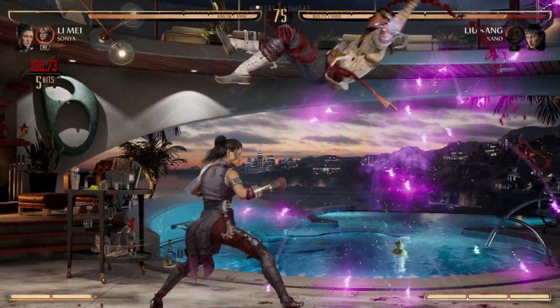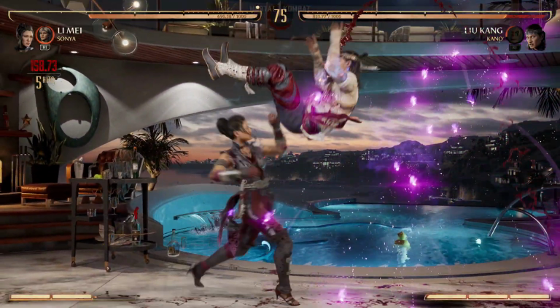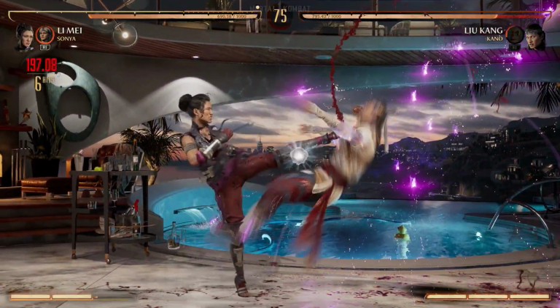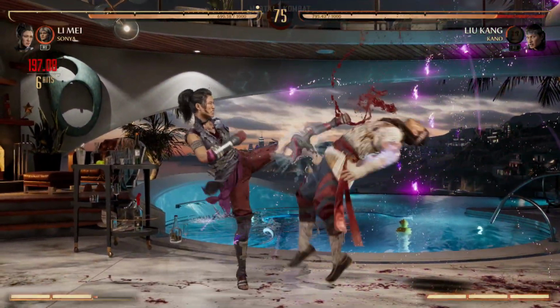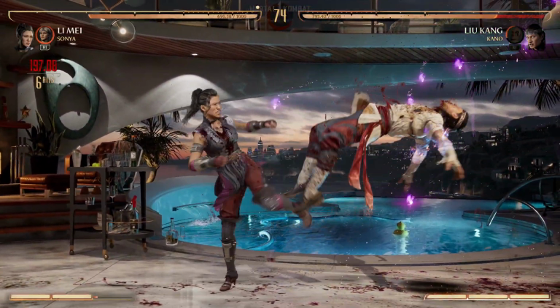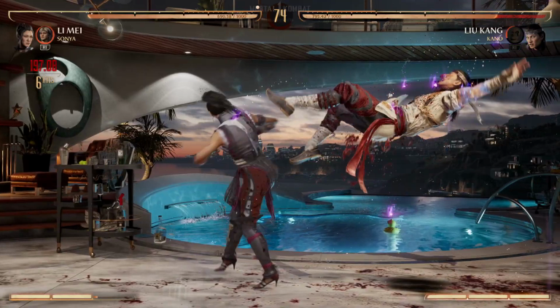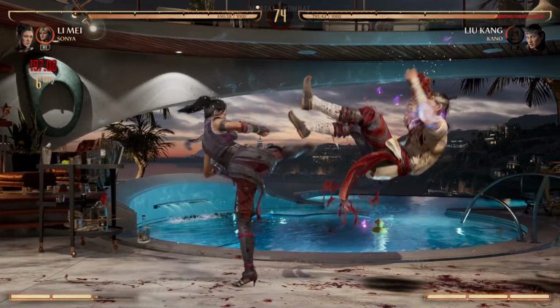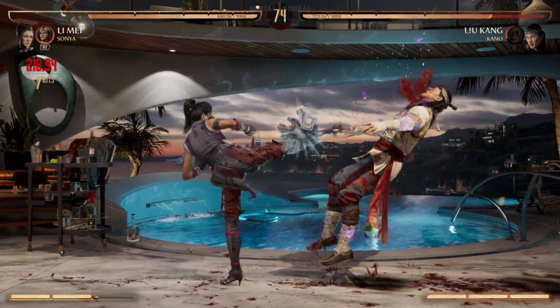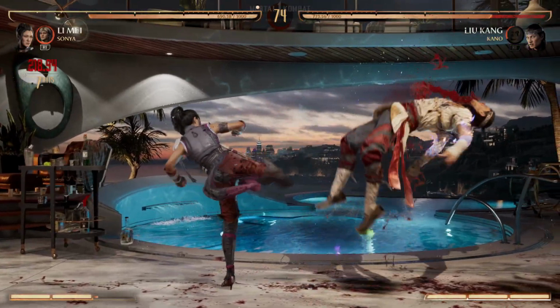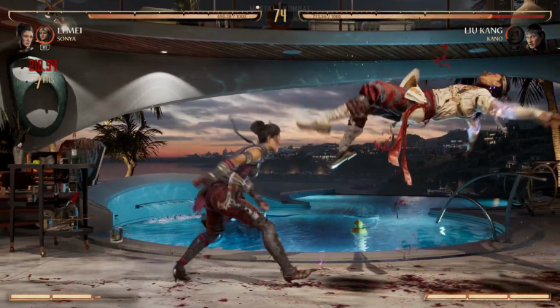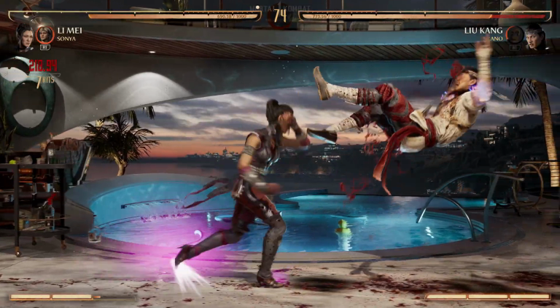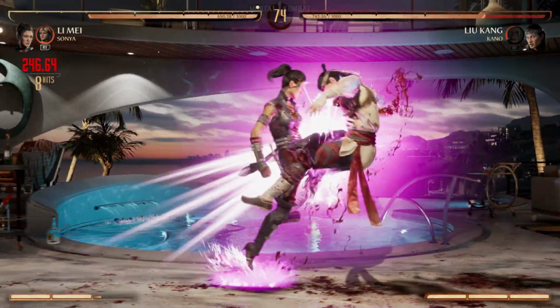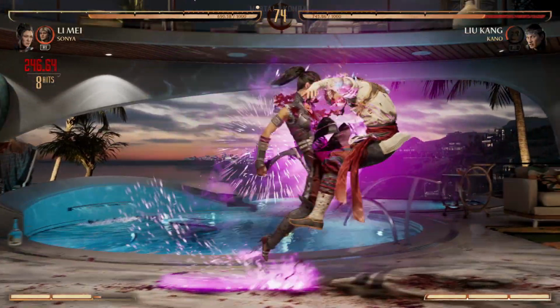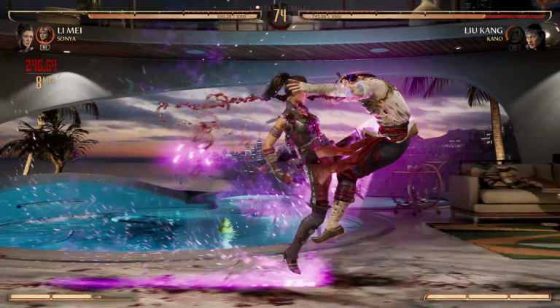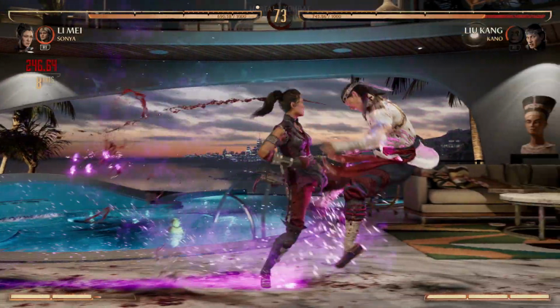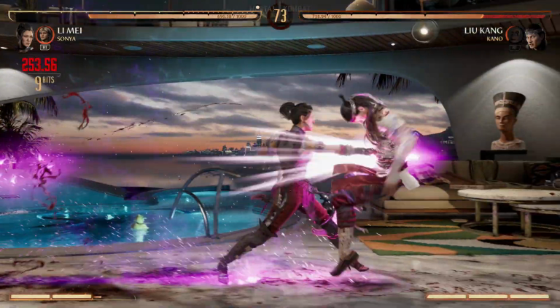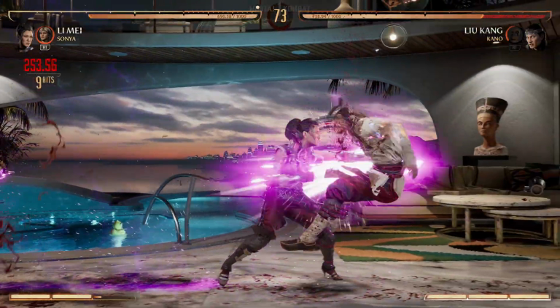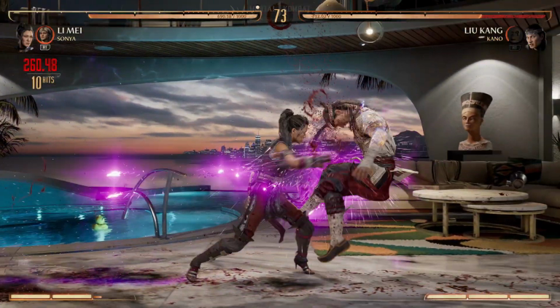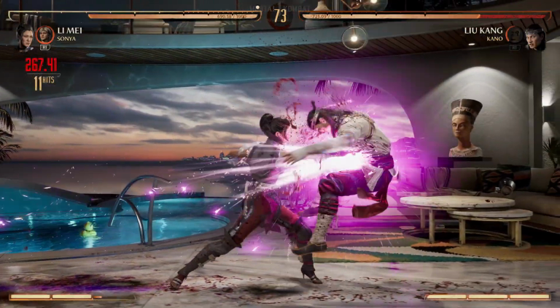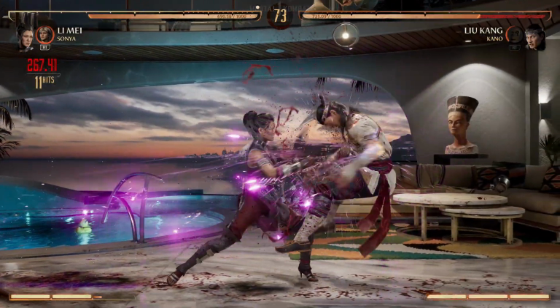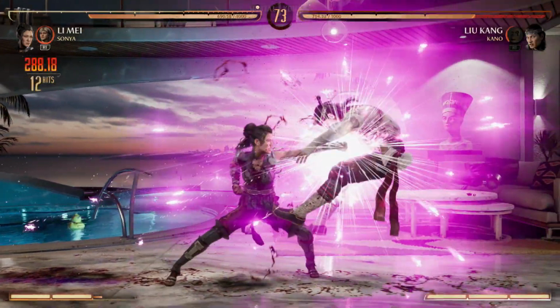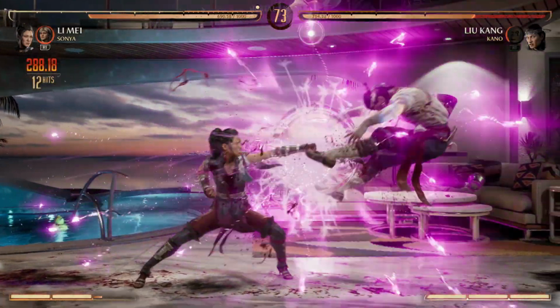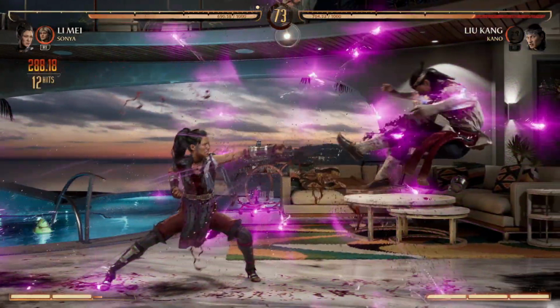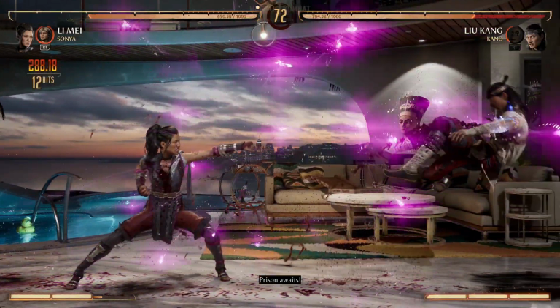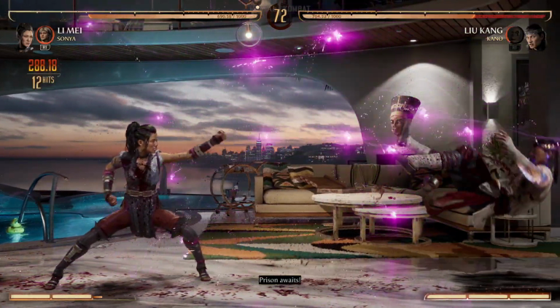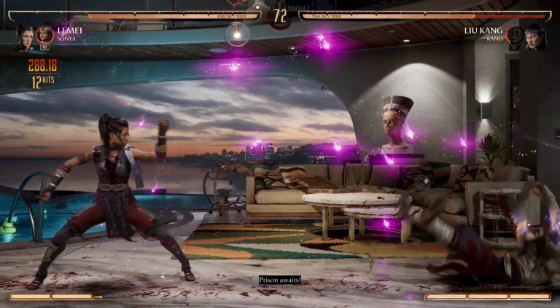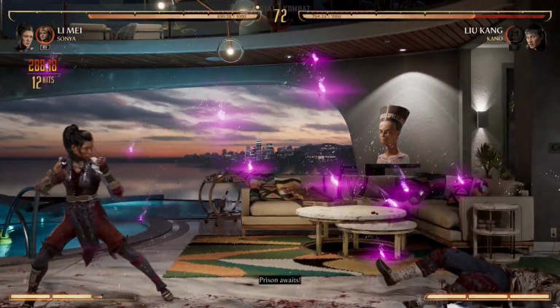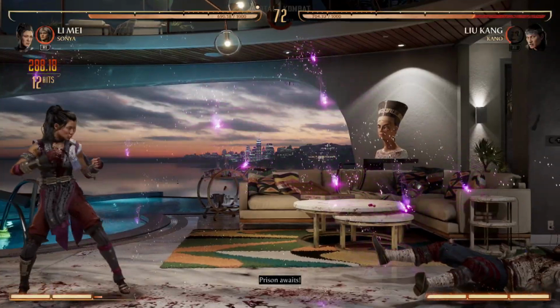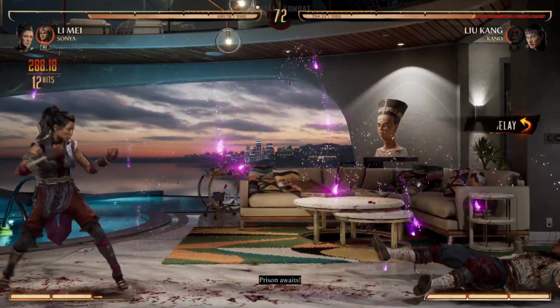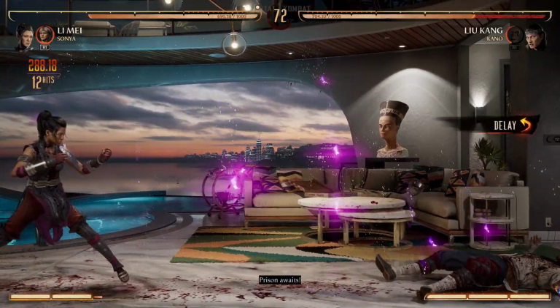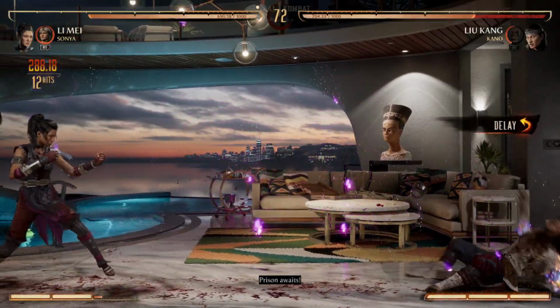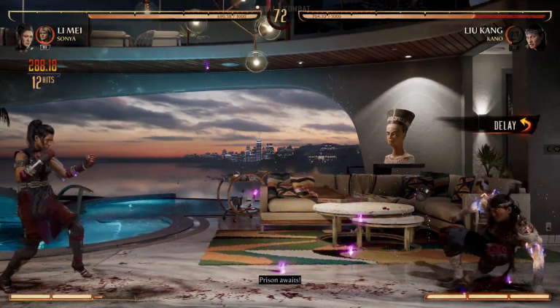Li Mei does have some really cool things. She's got this lantern that flies over people's heads so they can't jump at you while you're zoning. She's got some really cool tools.